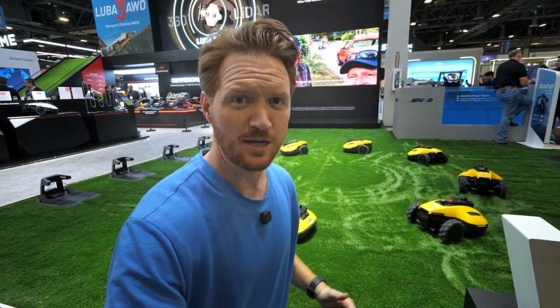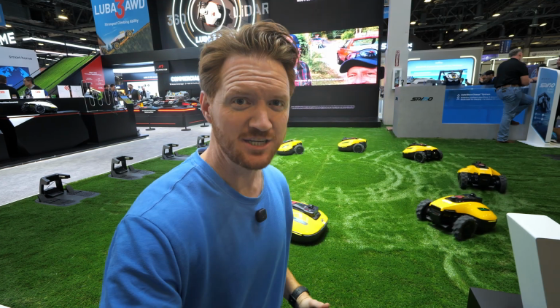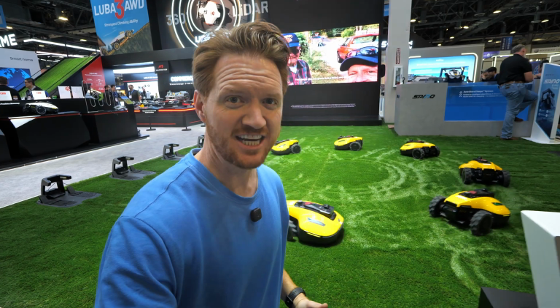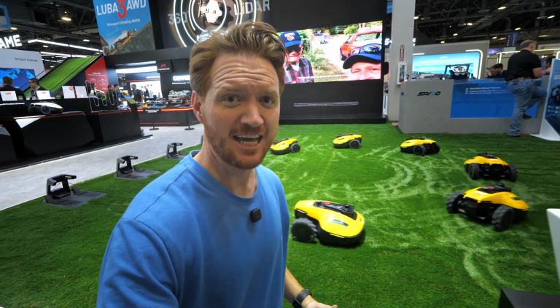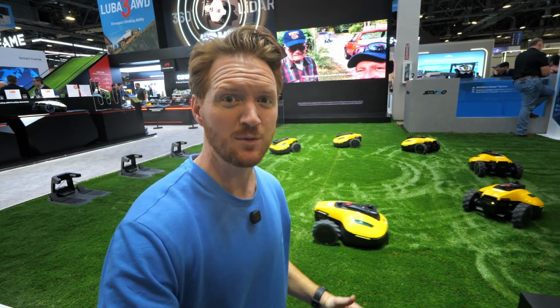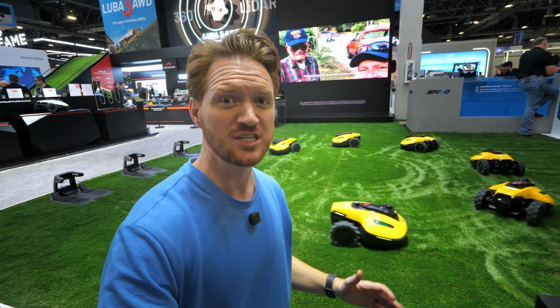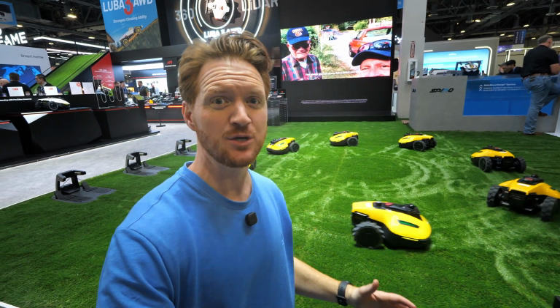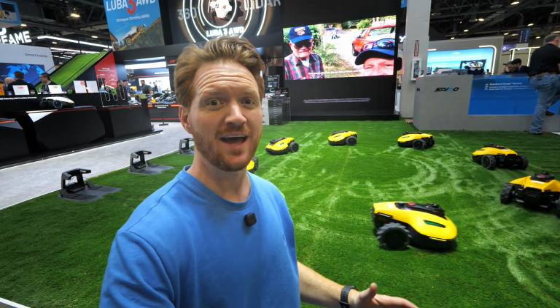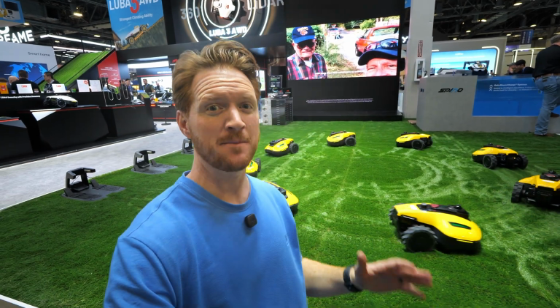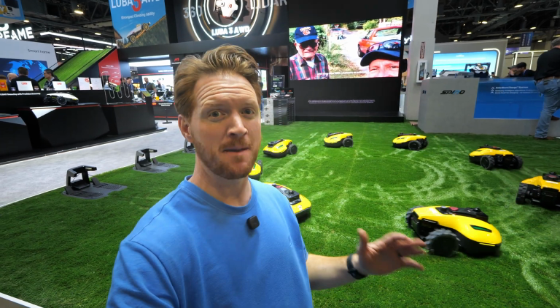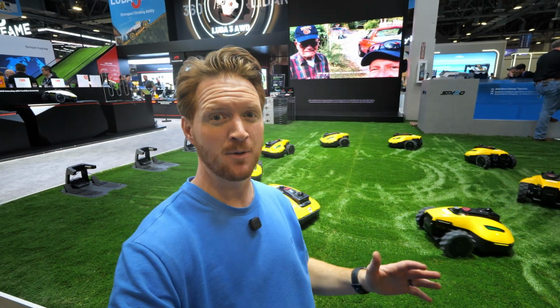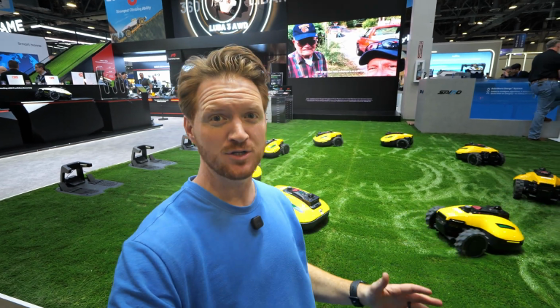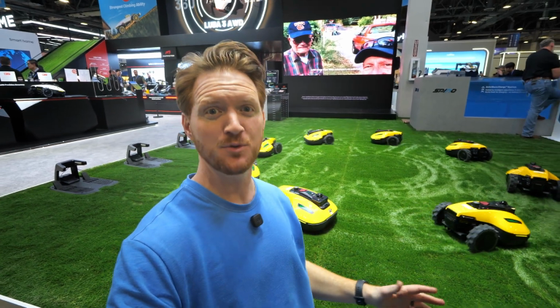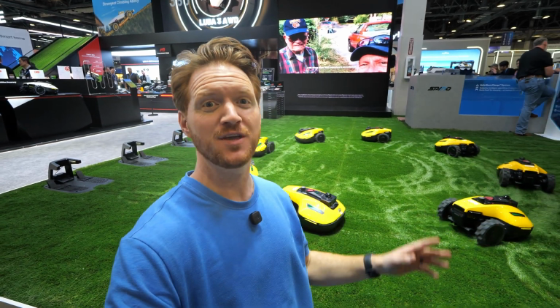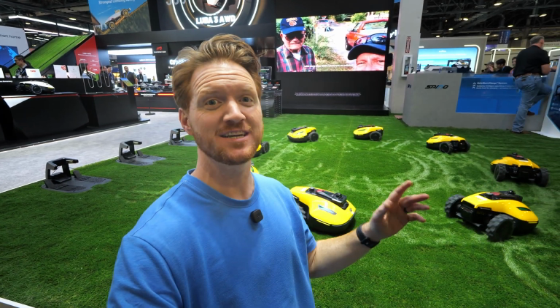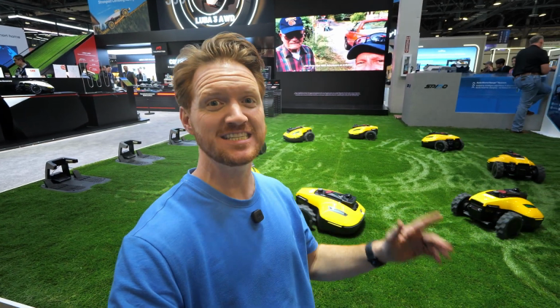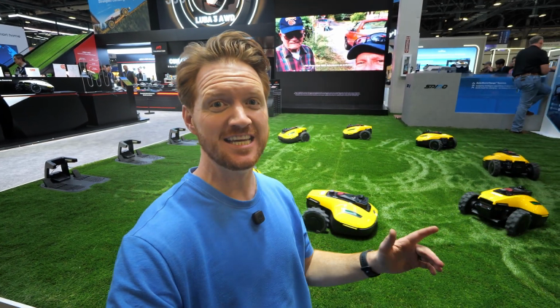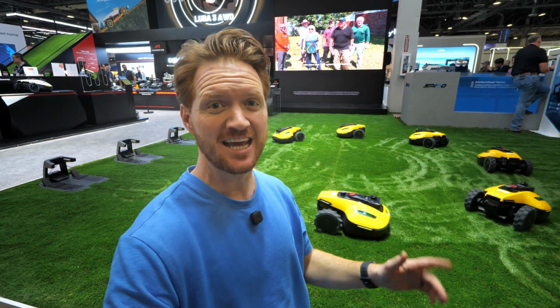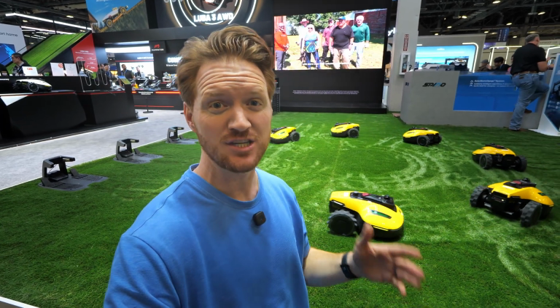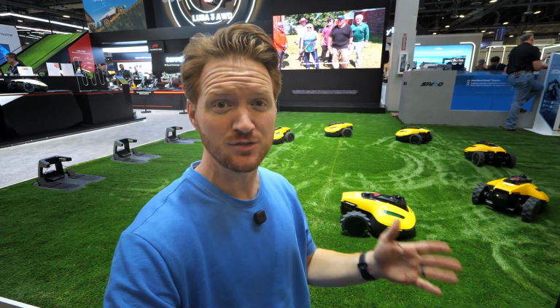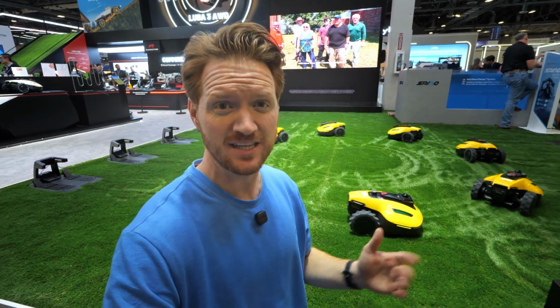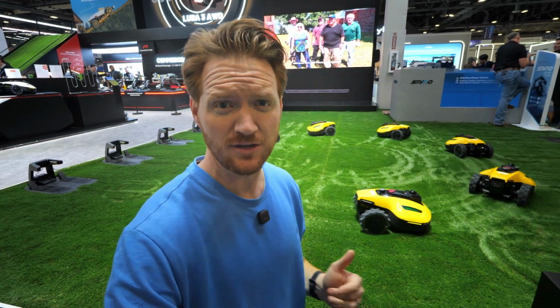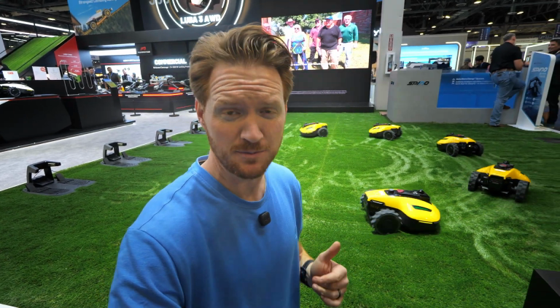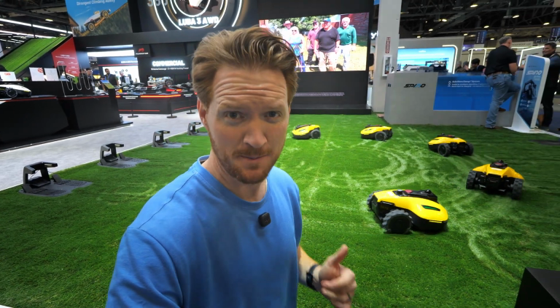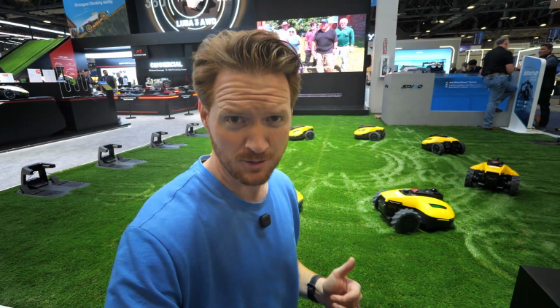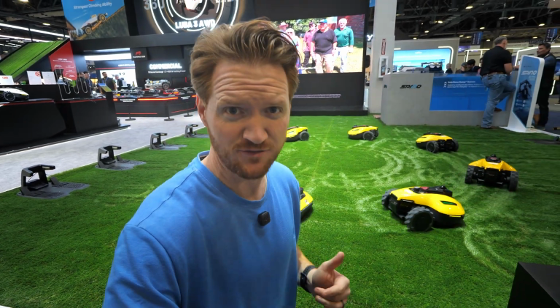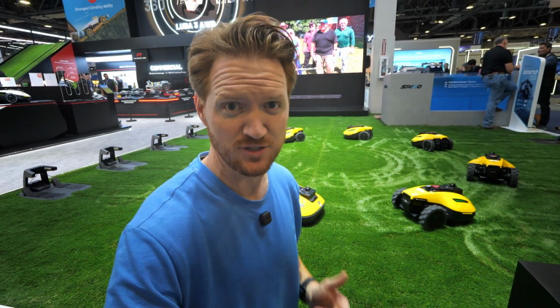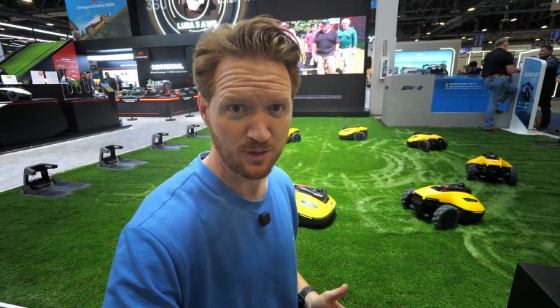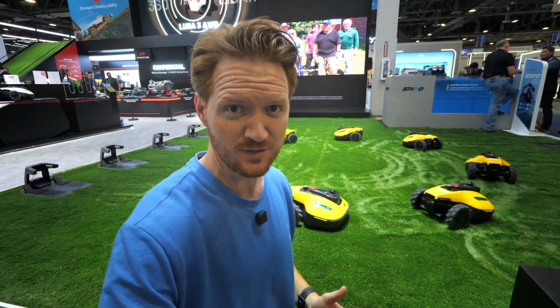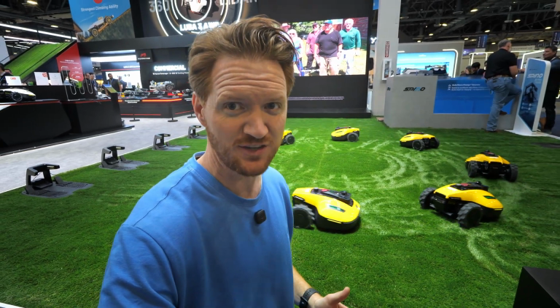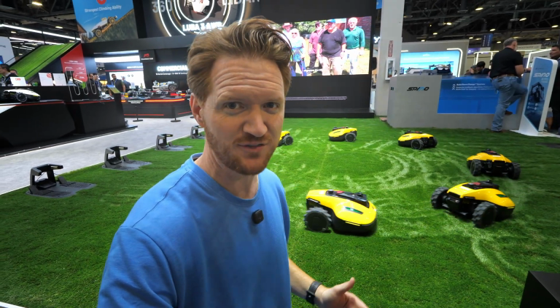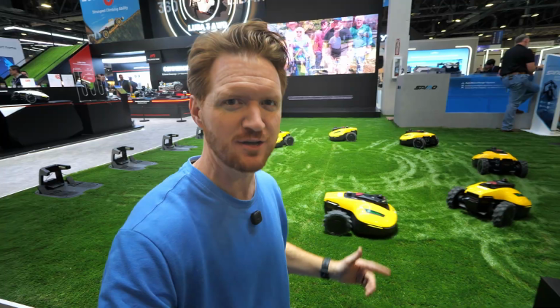Today we're checking out what's new at the Mammotion booth here at CES. A huge thank you to Mammotion for sponsoring this video.